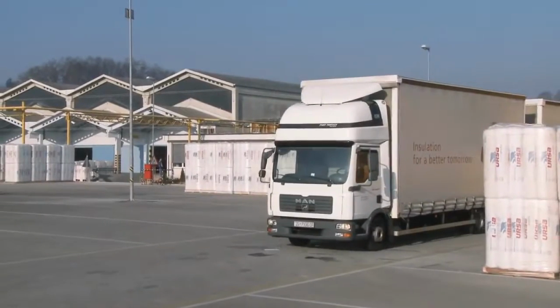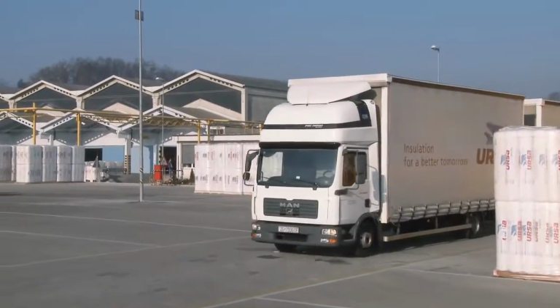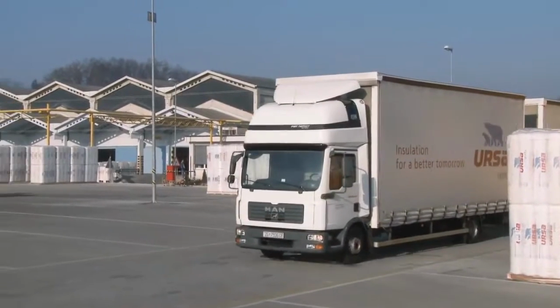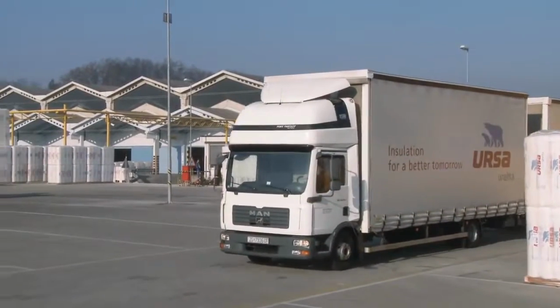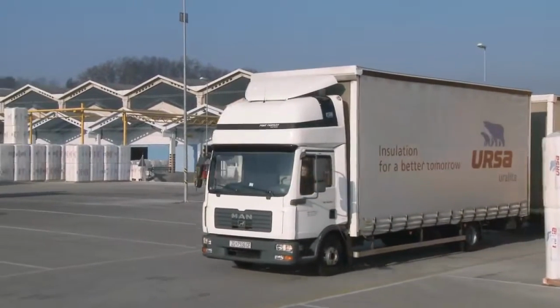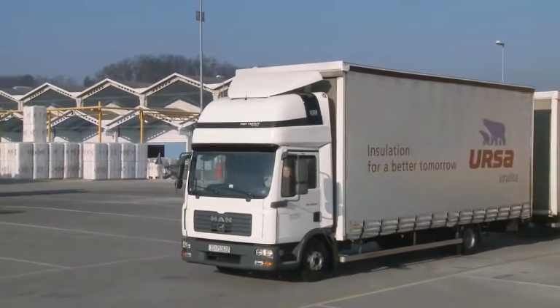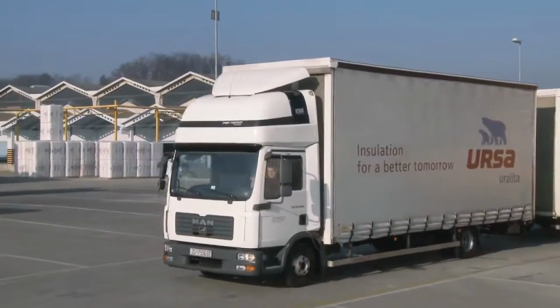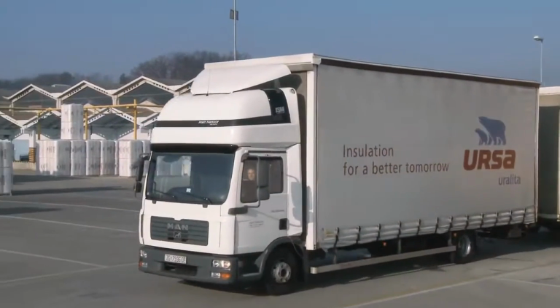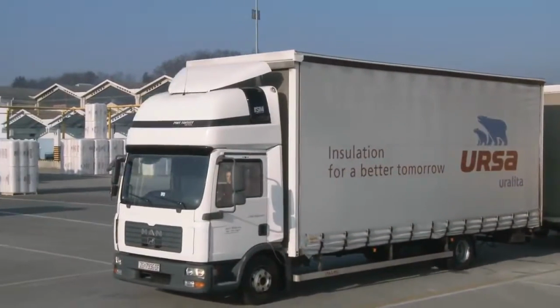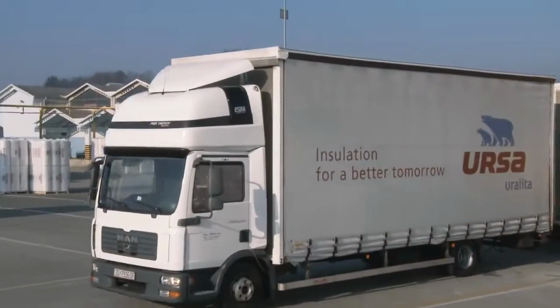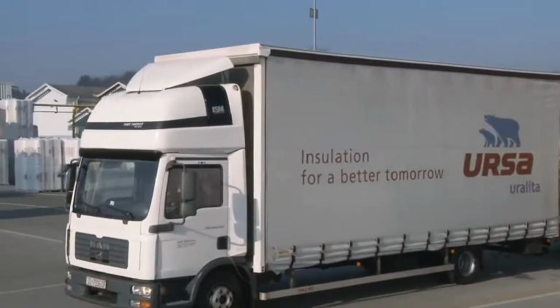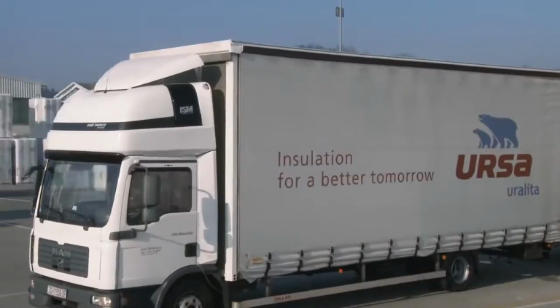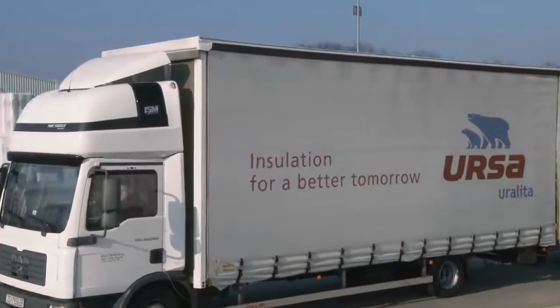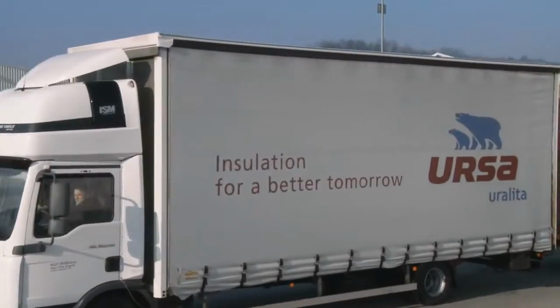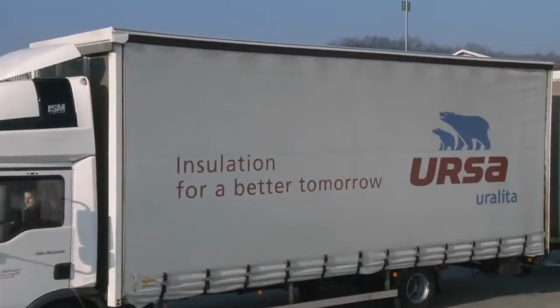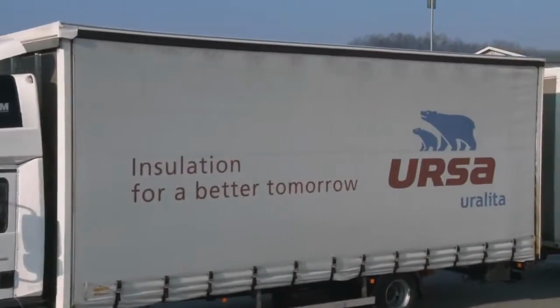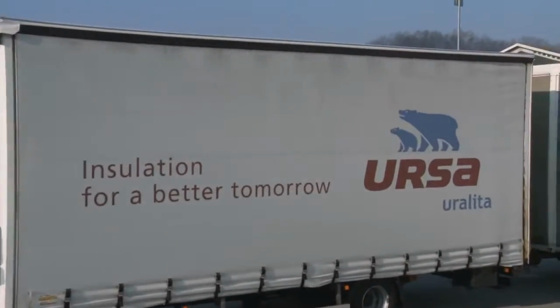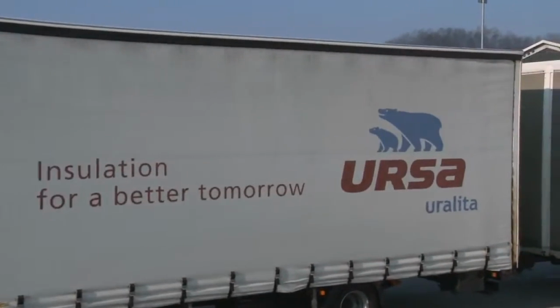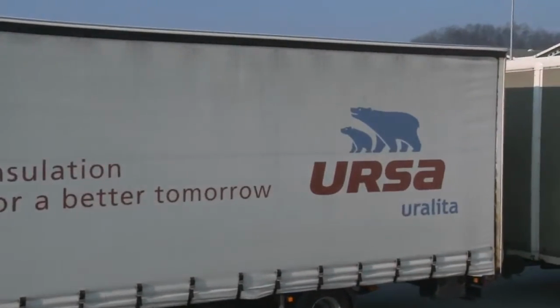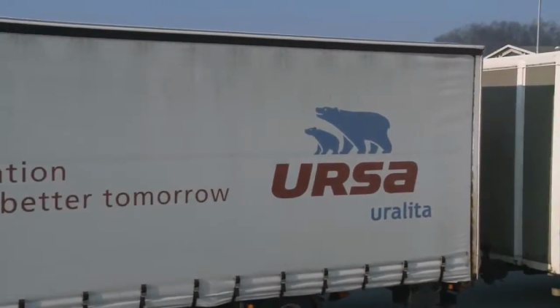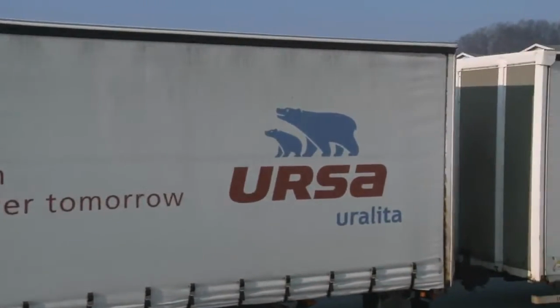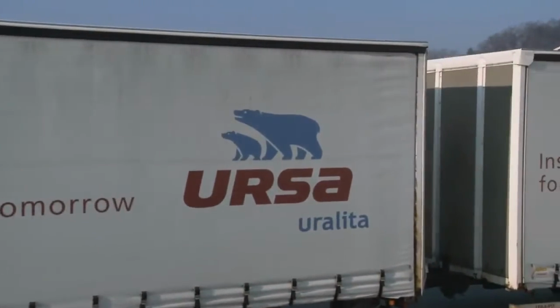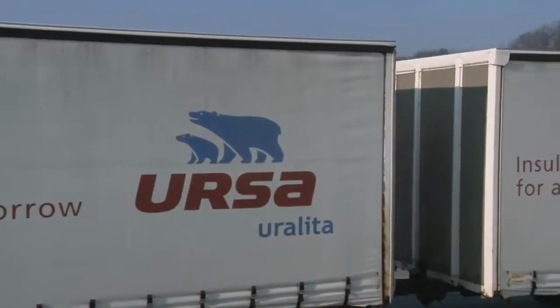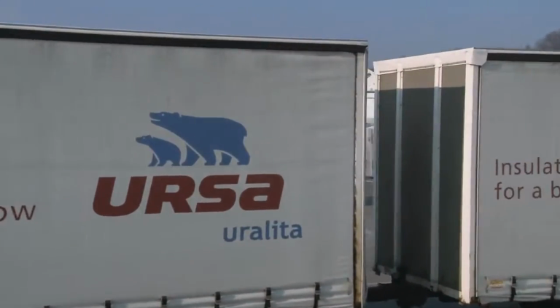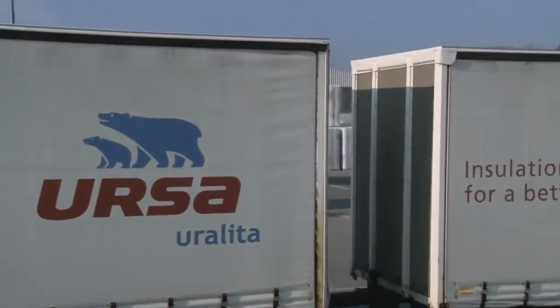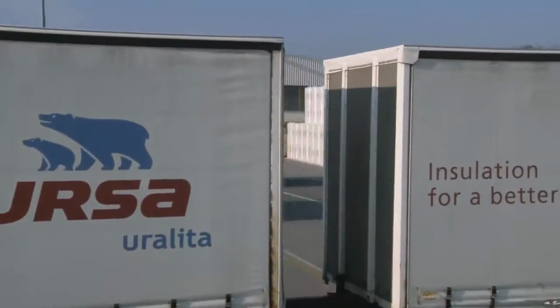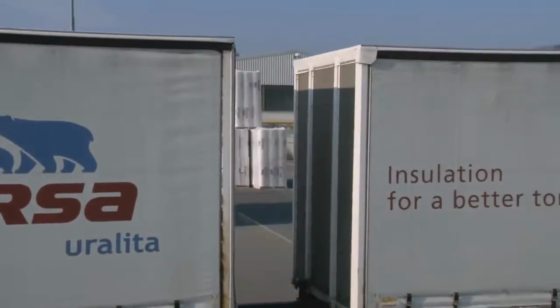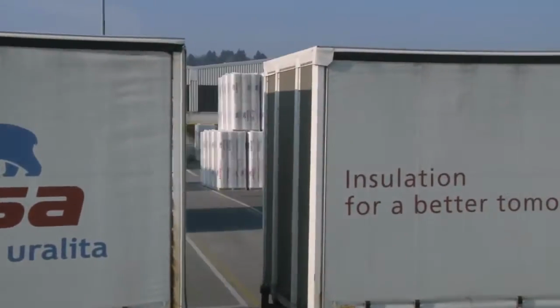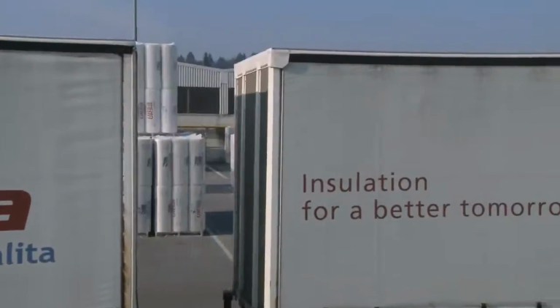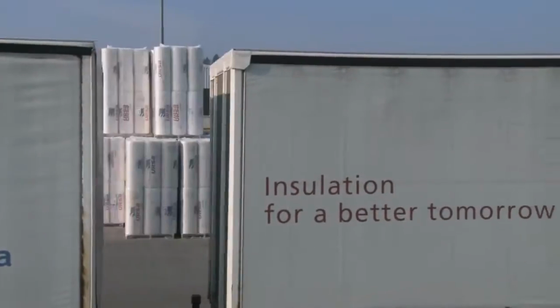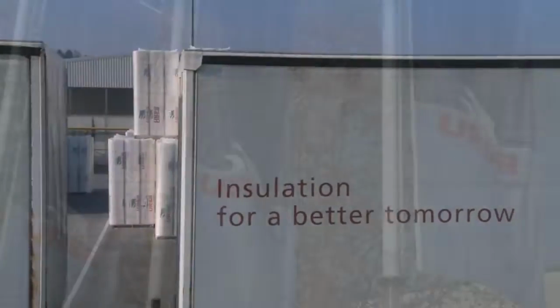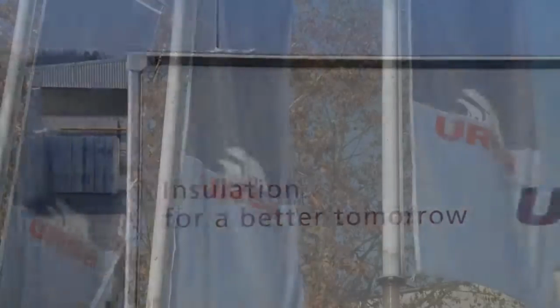Without a doubt, Ursa glass wool insulation is the right choice to ensure comfort and the excellent protection of your building.